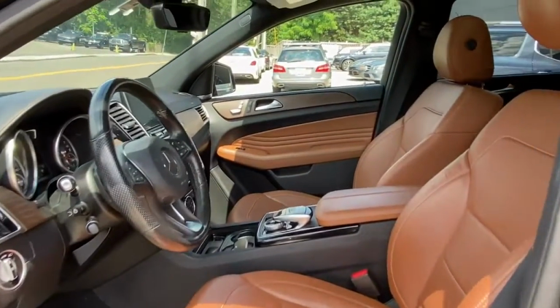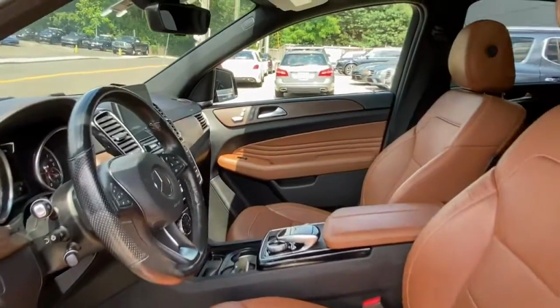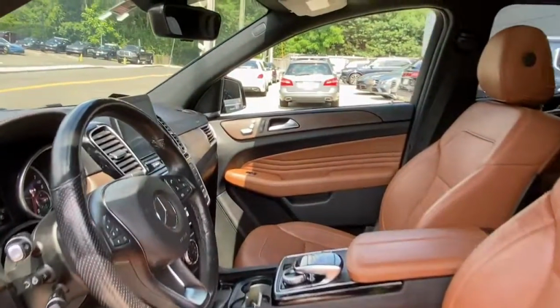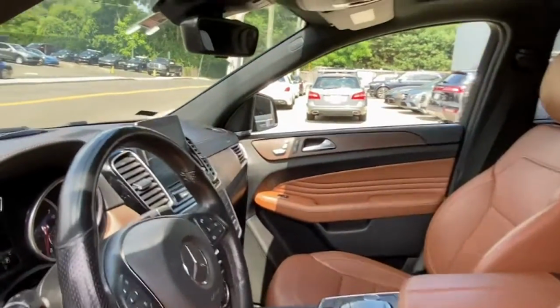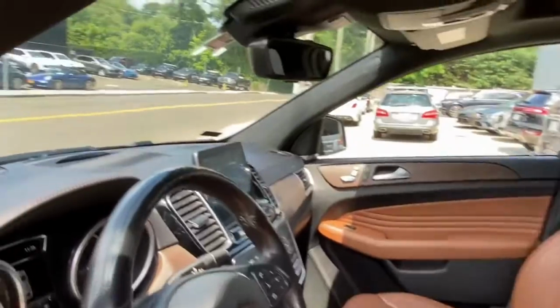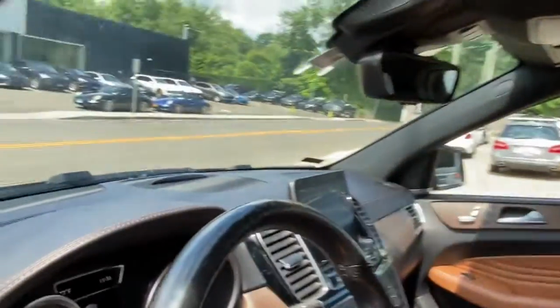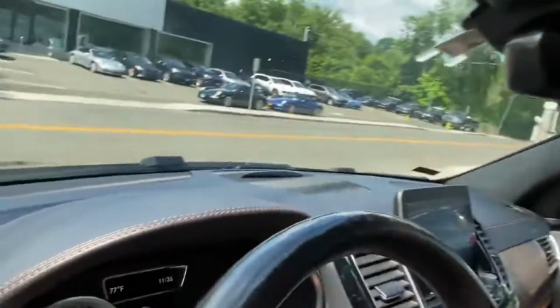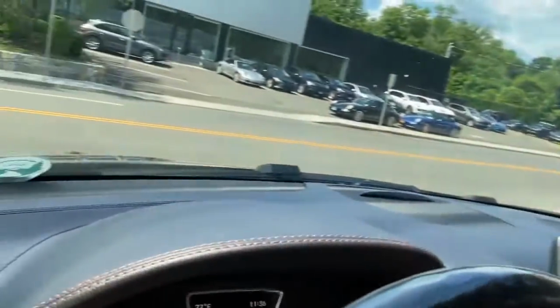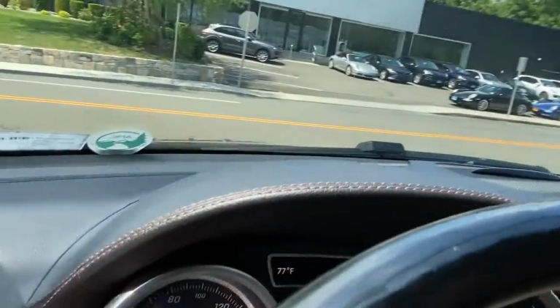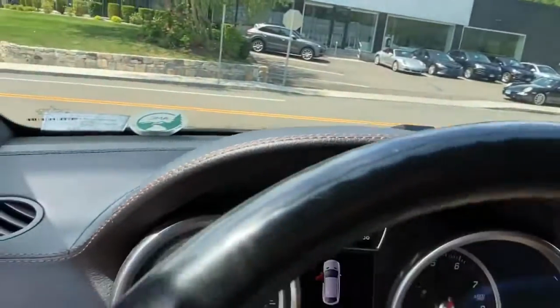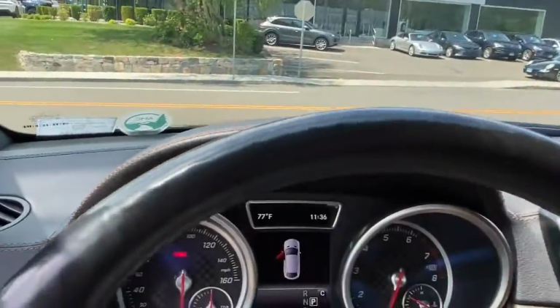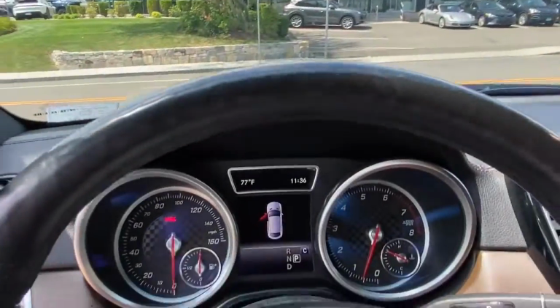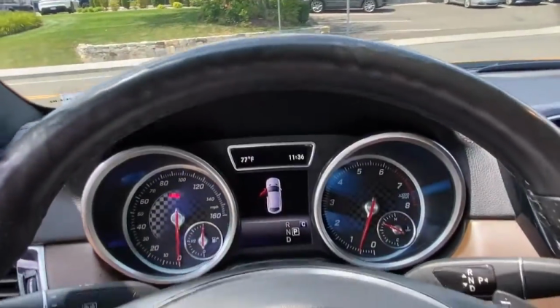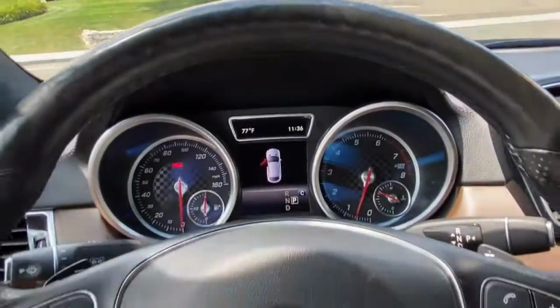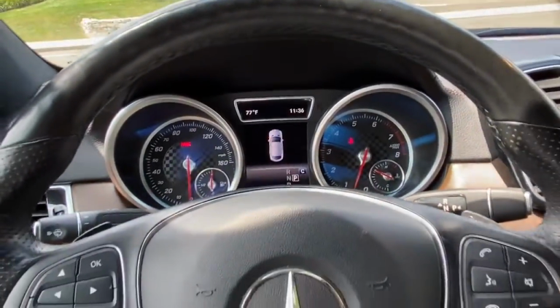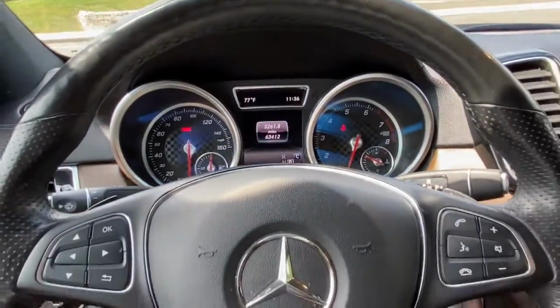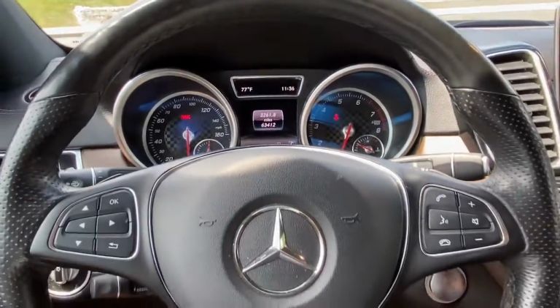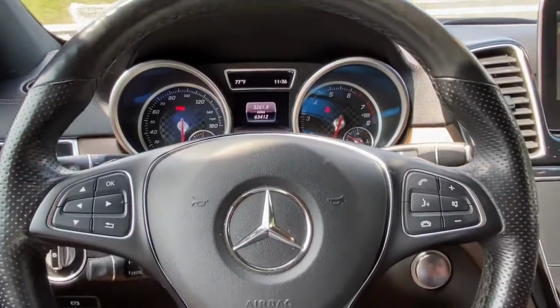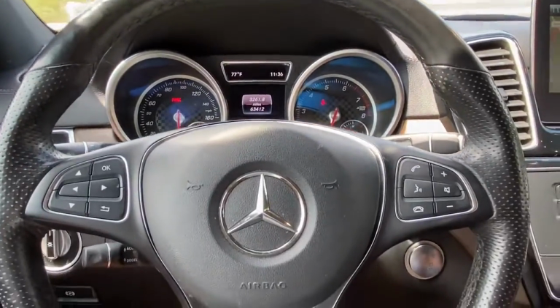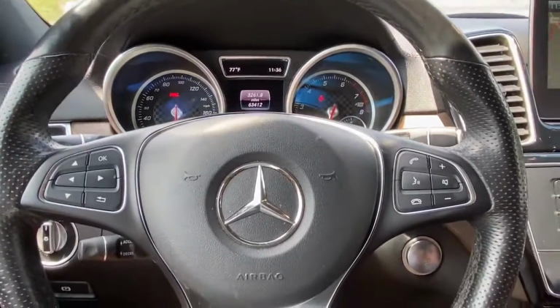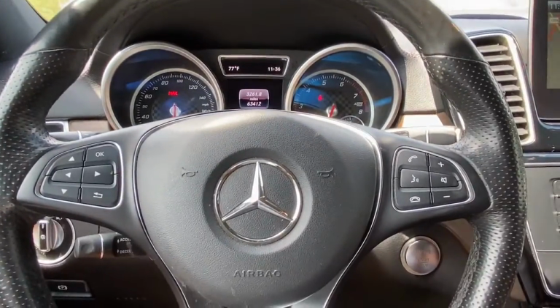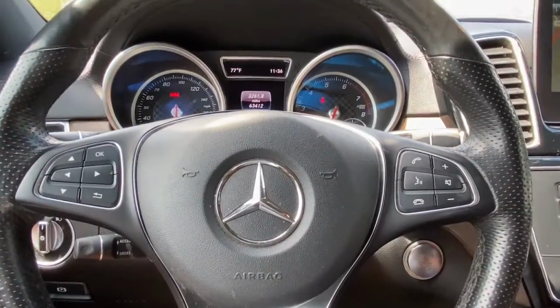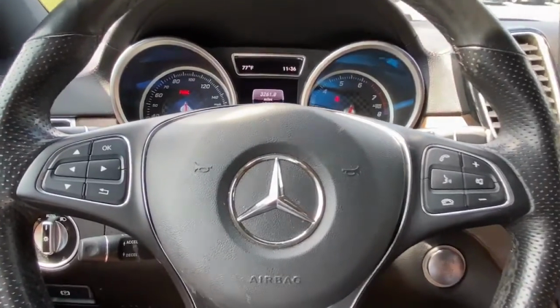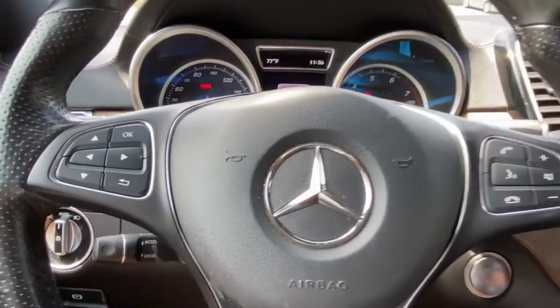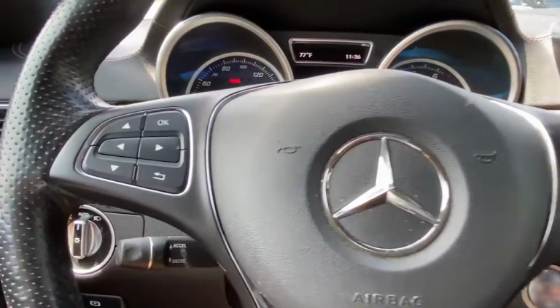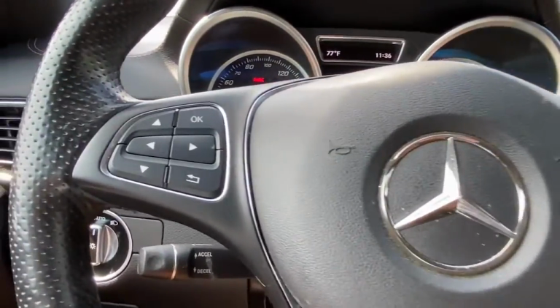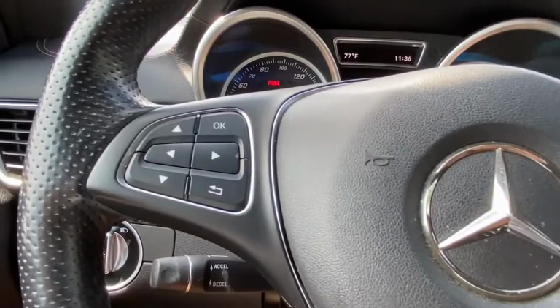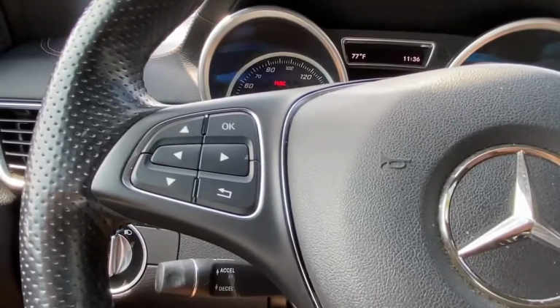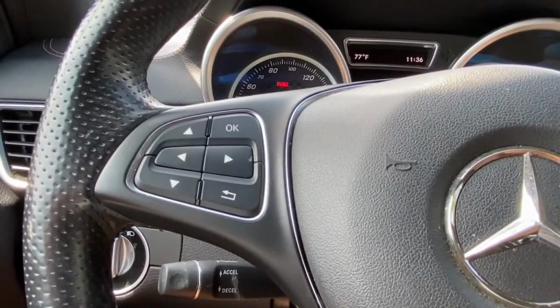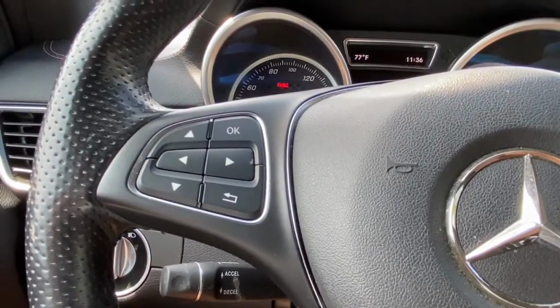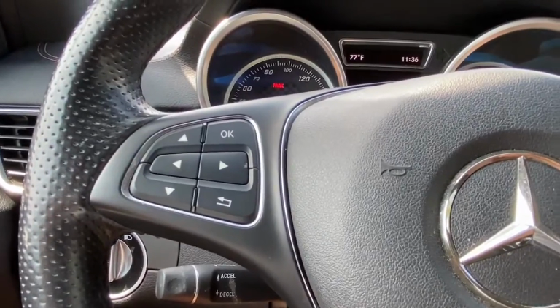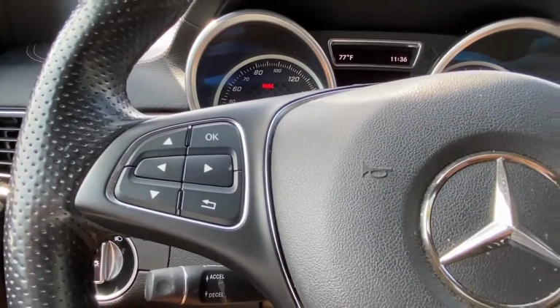Panoramic roof, navigation system, keyless entry, power passenger seat, fog lamps, lane keeping assist.